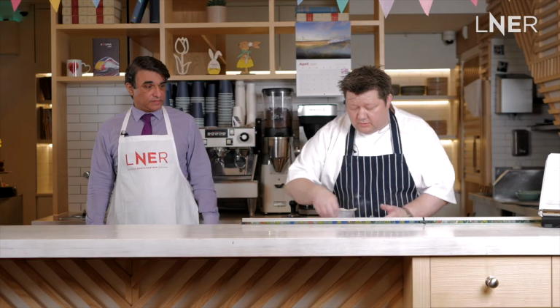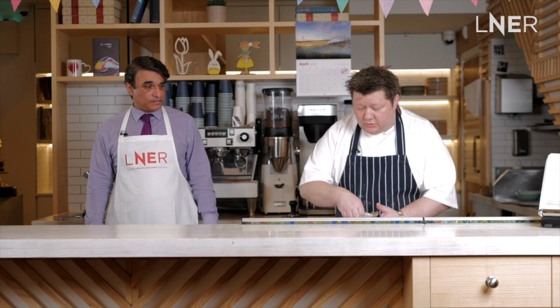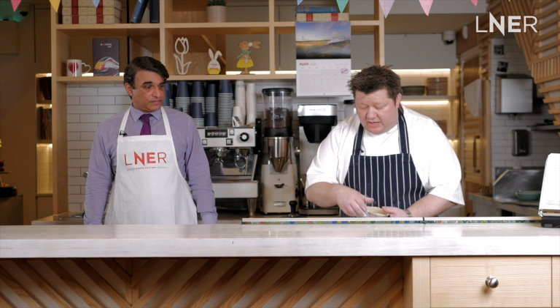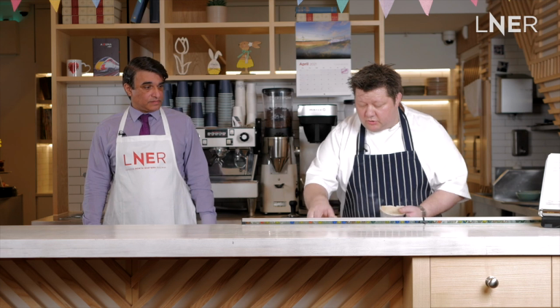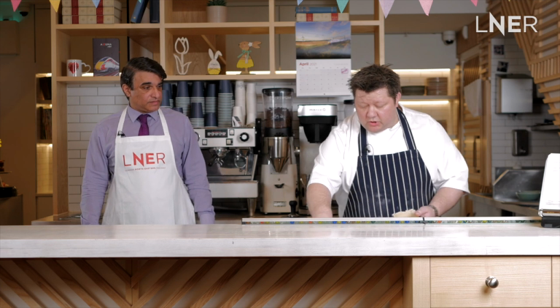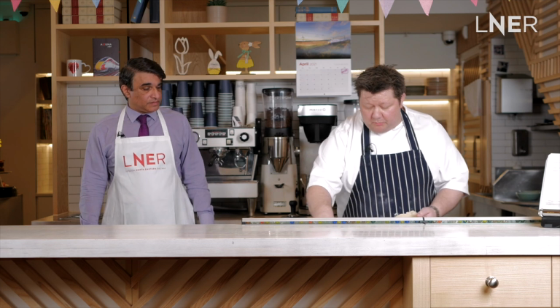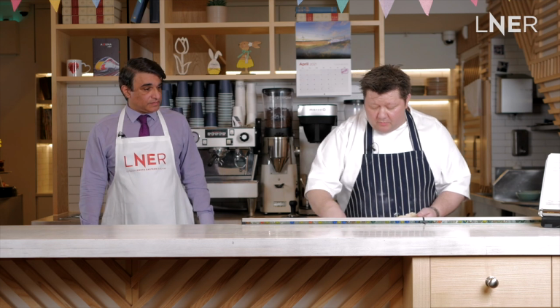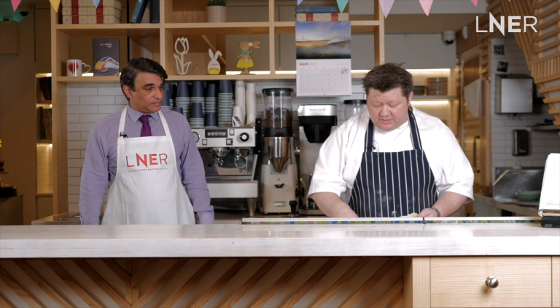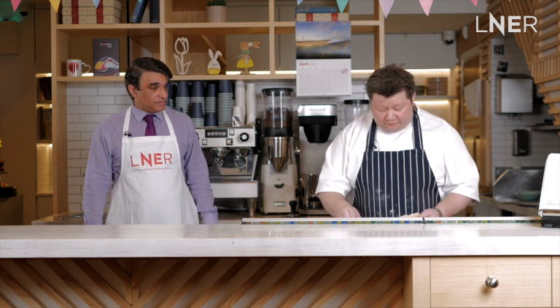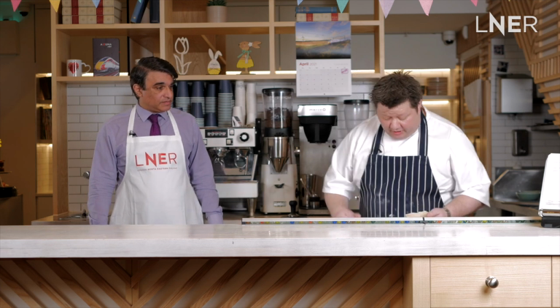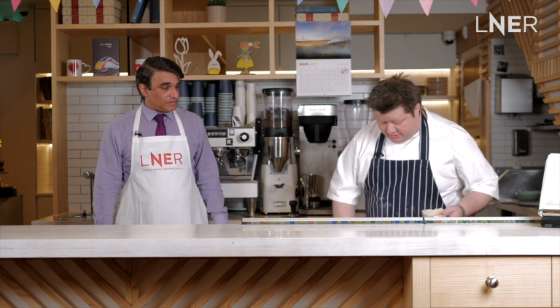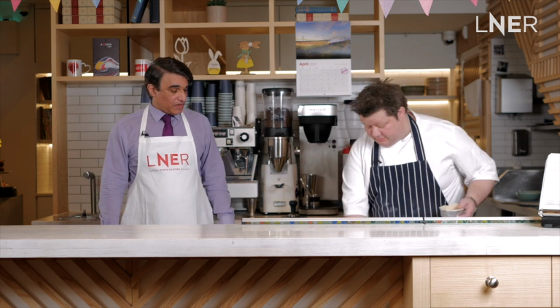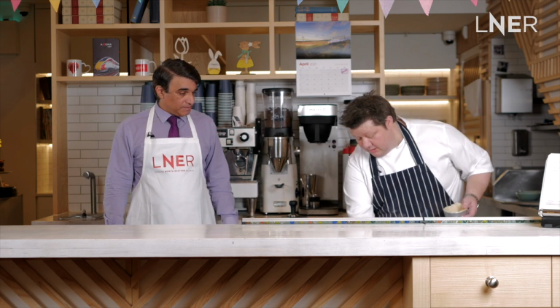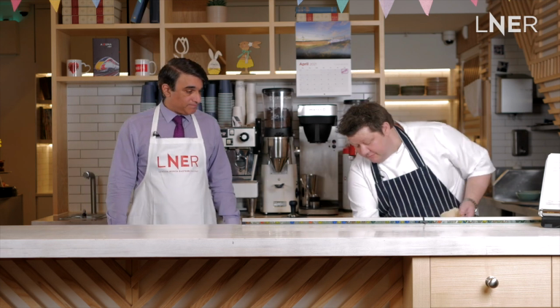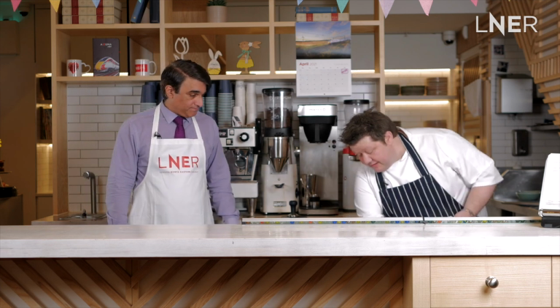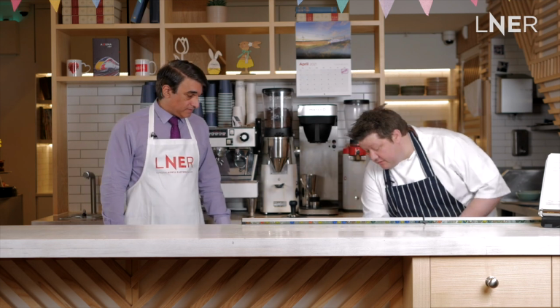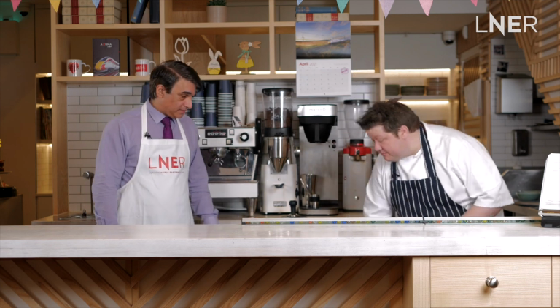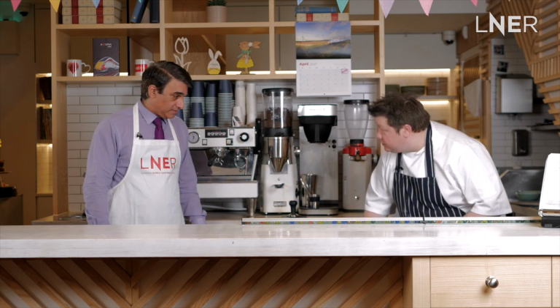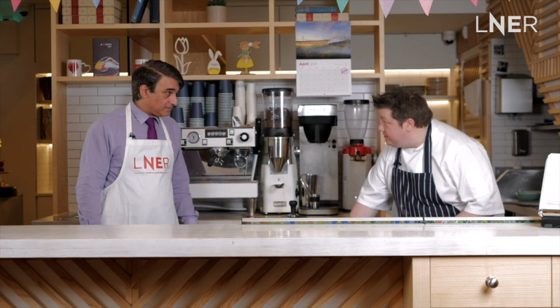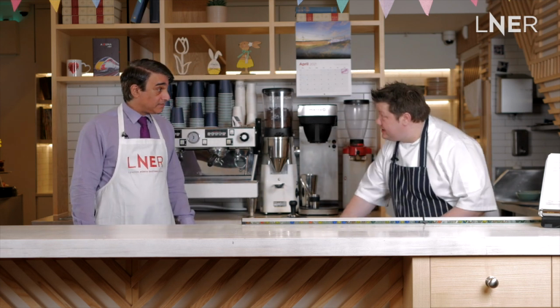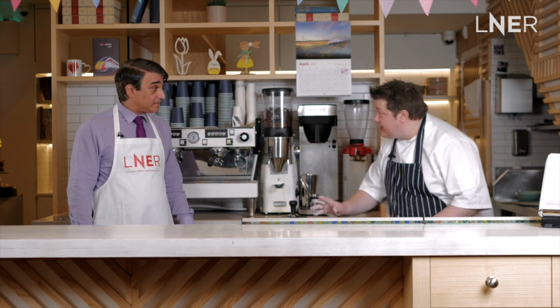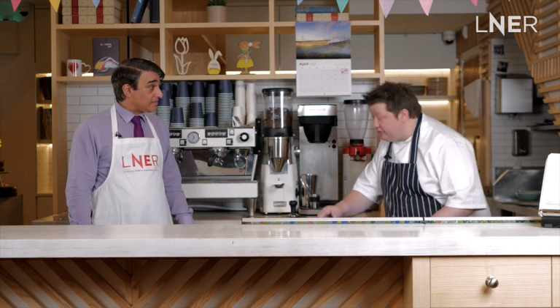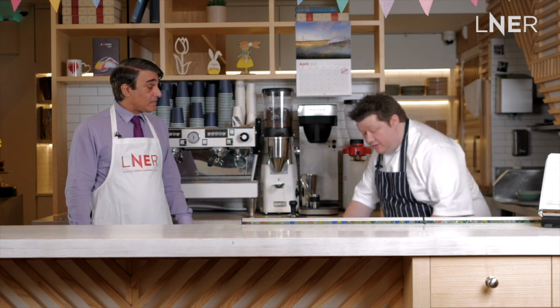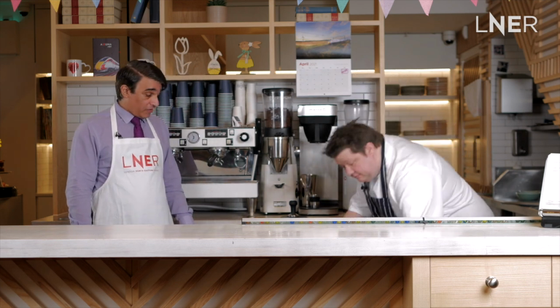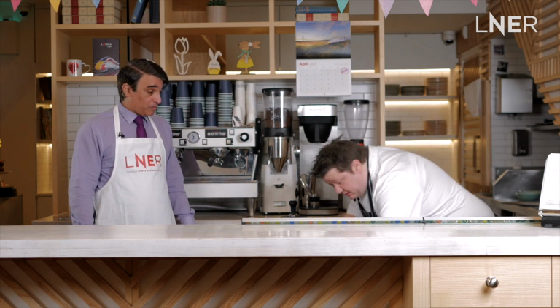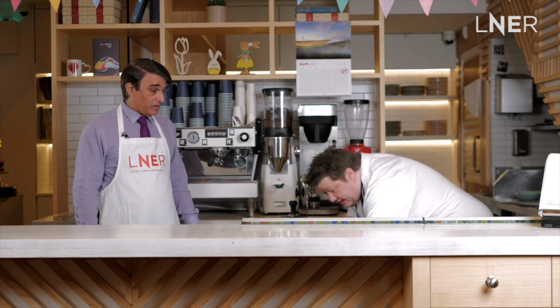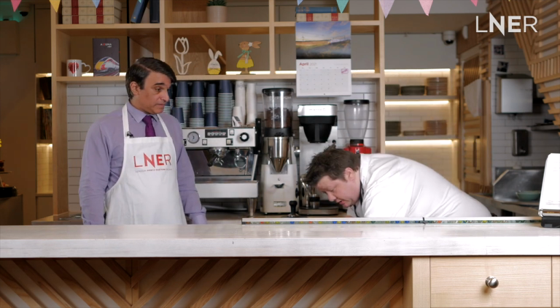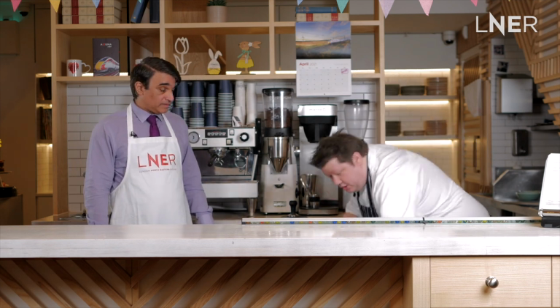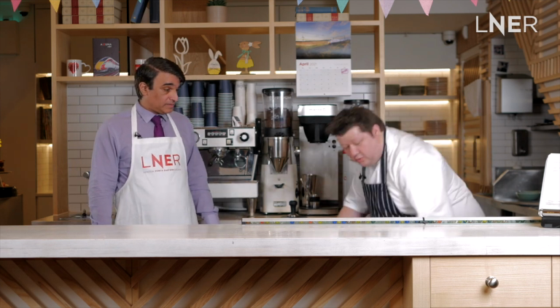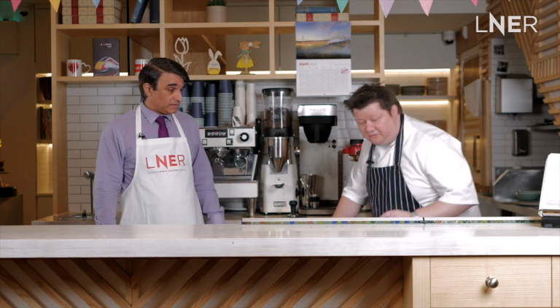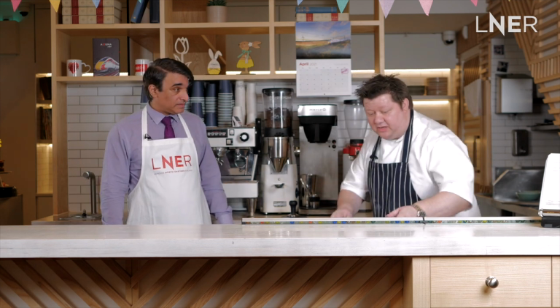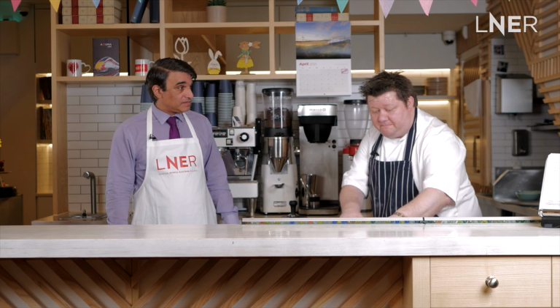We're just going to put these in the fridge, give them 20 minutes to half an hour, and then we can get on with filling them.